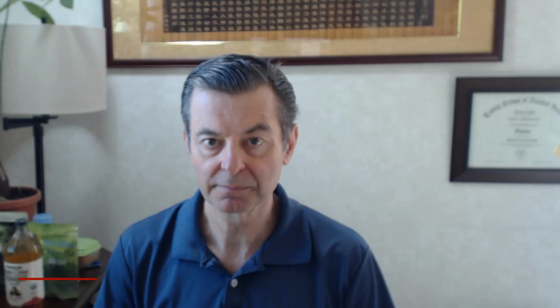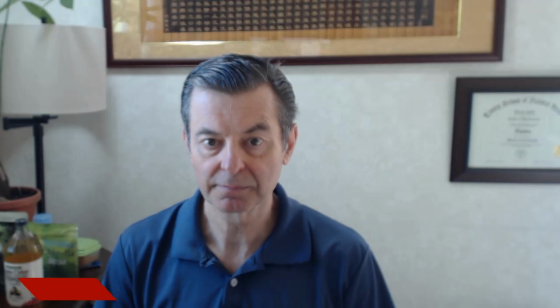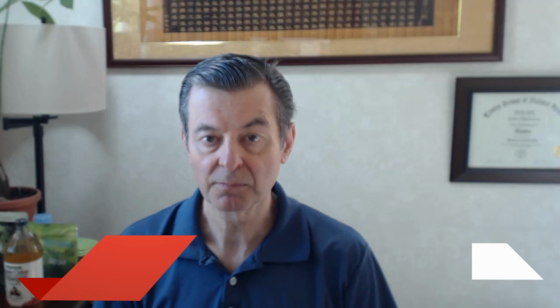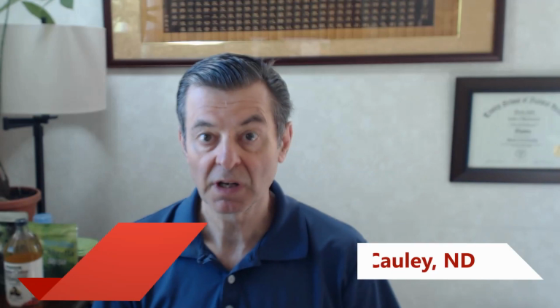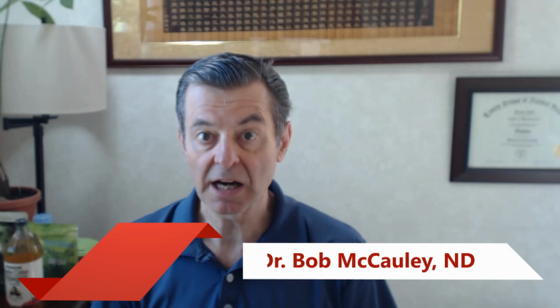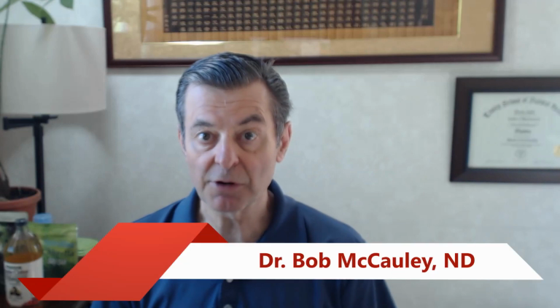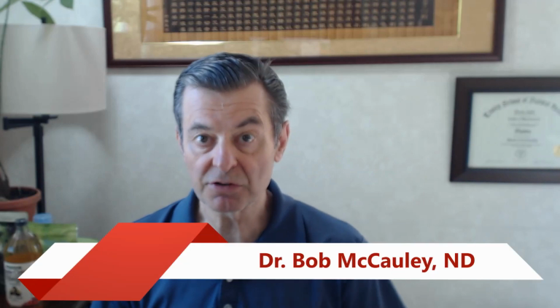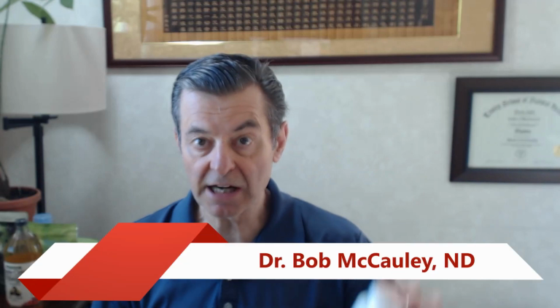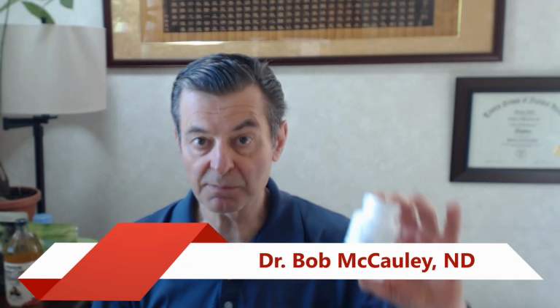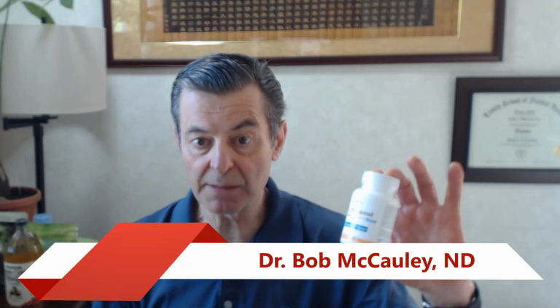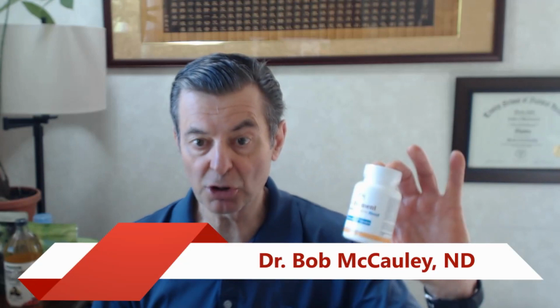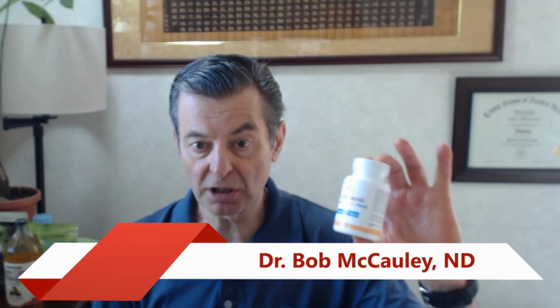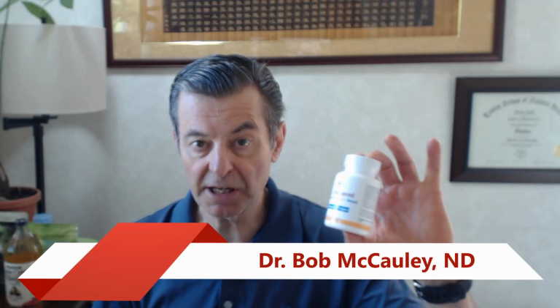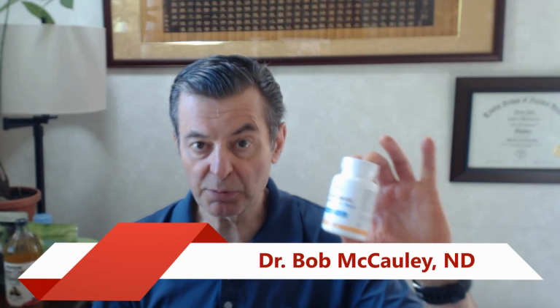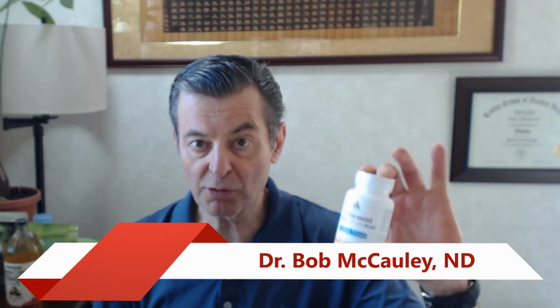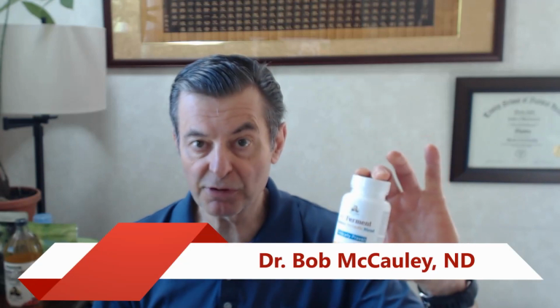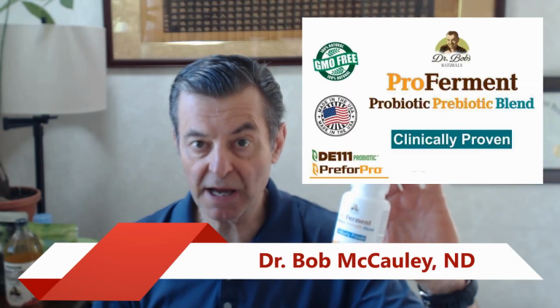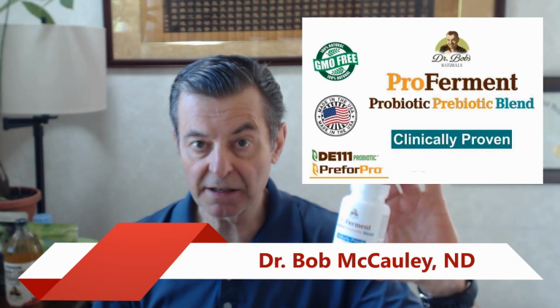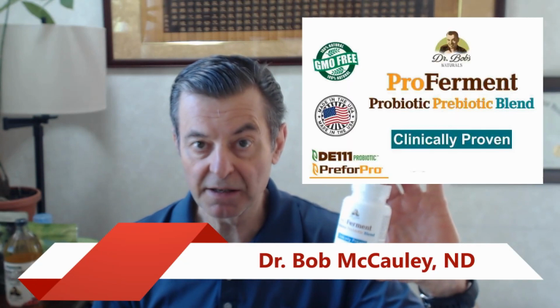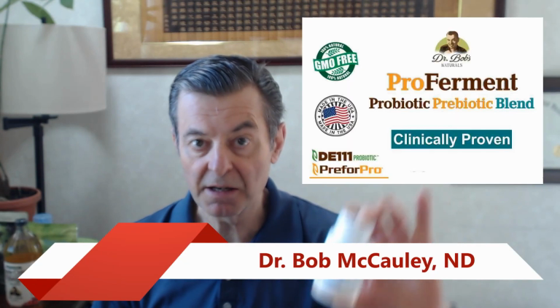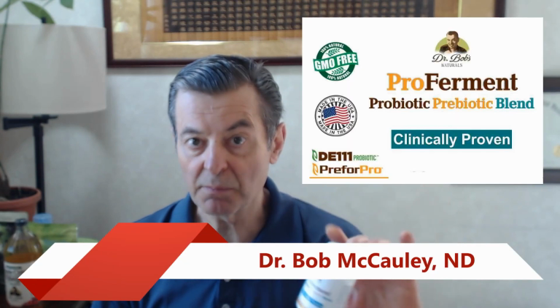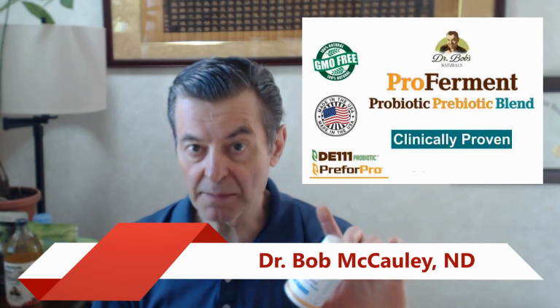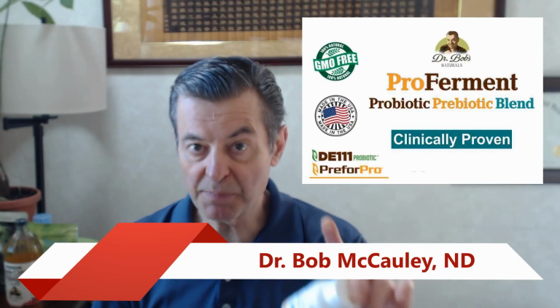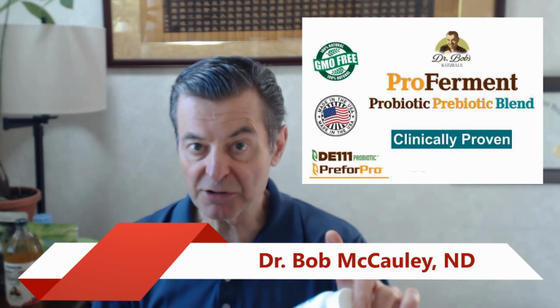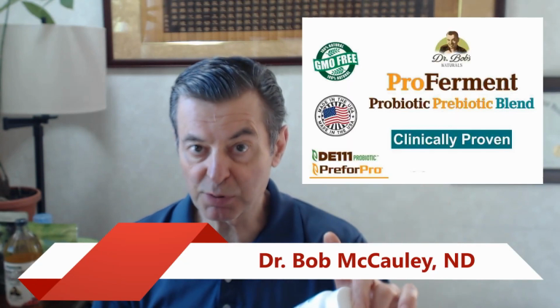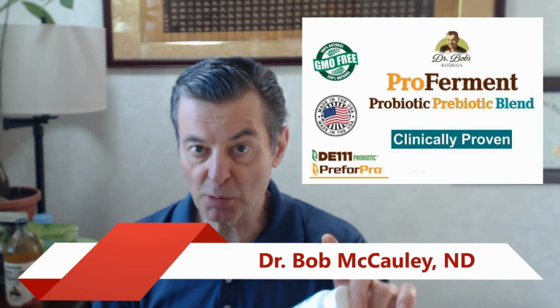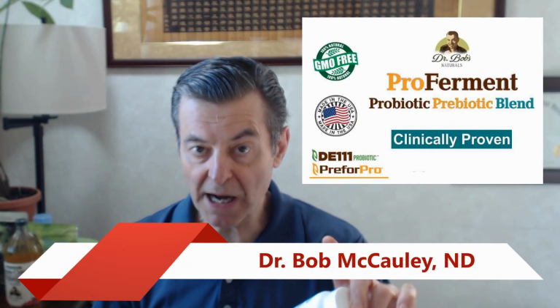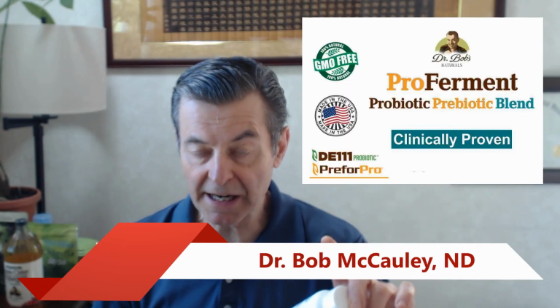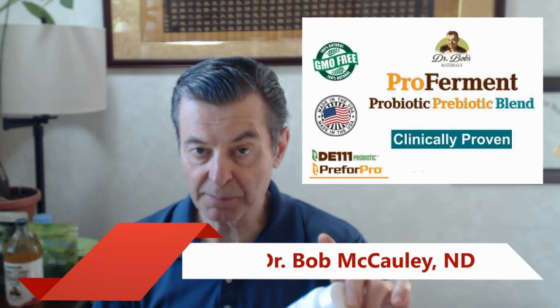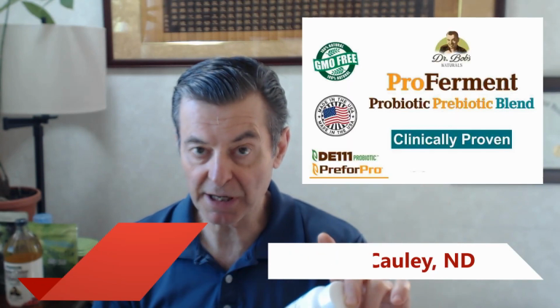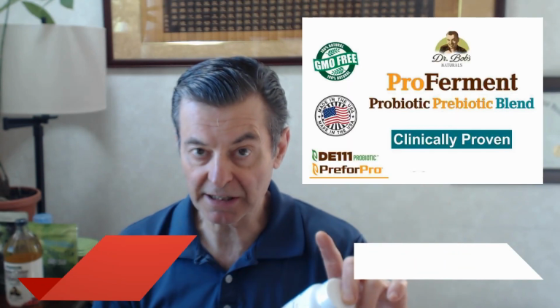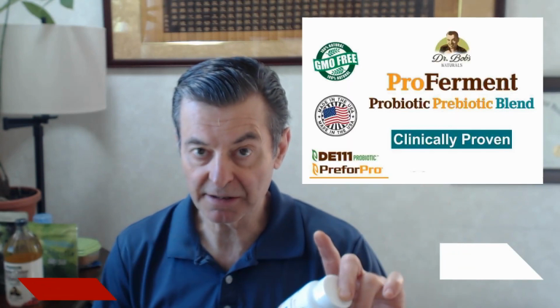Hi folks, Dr. Bob McCauley, ProFerment, my best probiotic product.